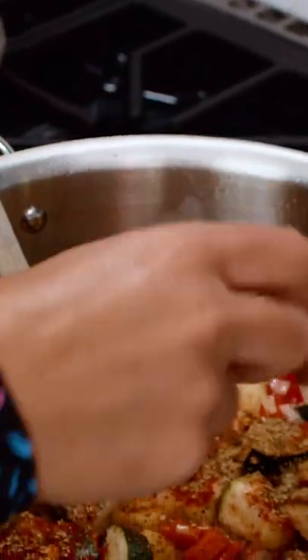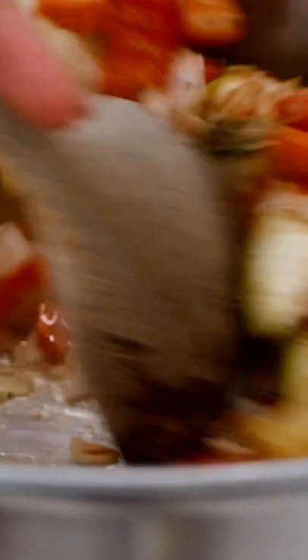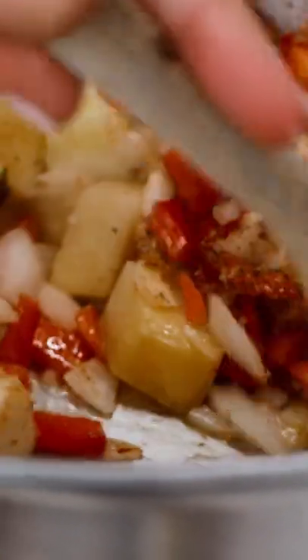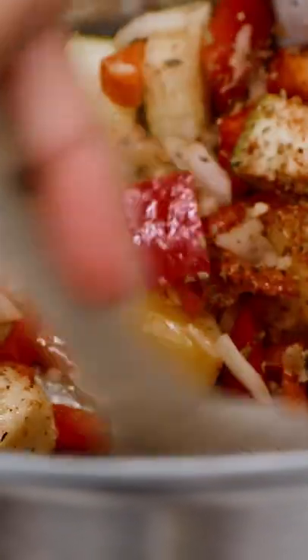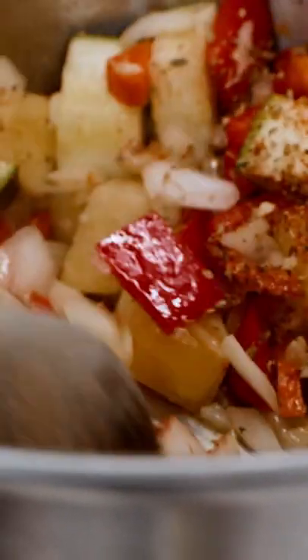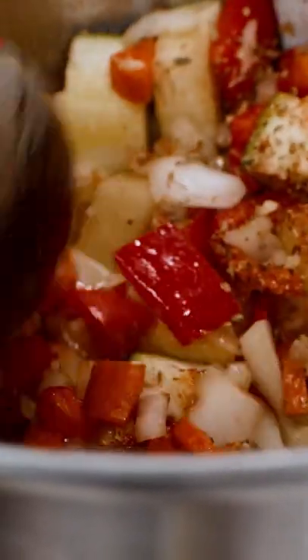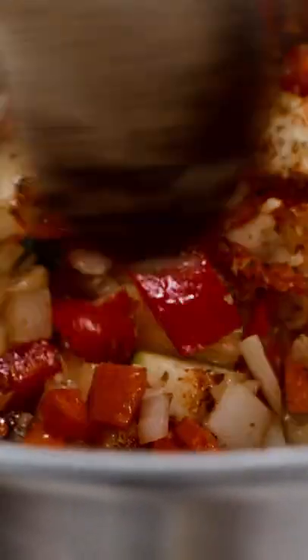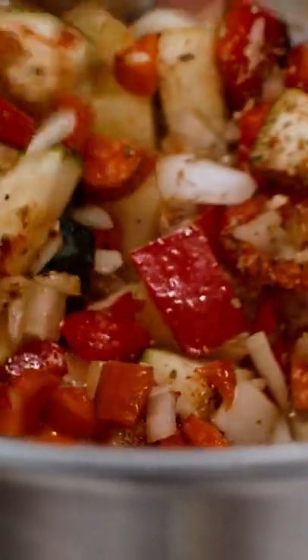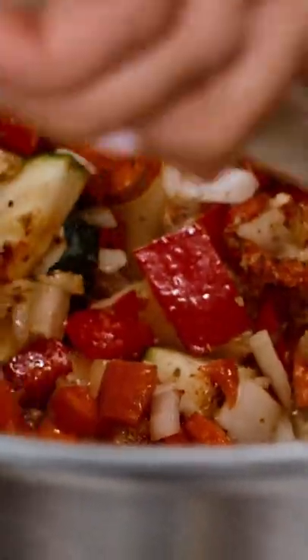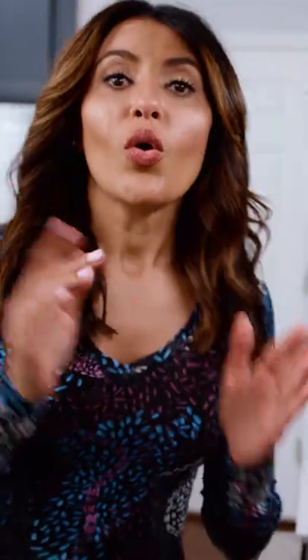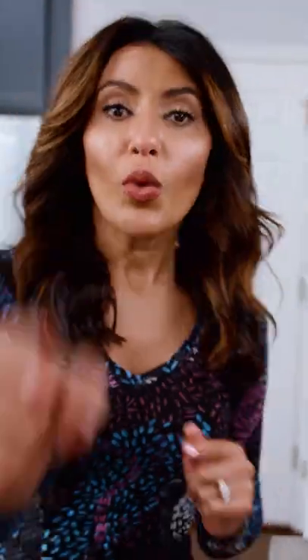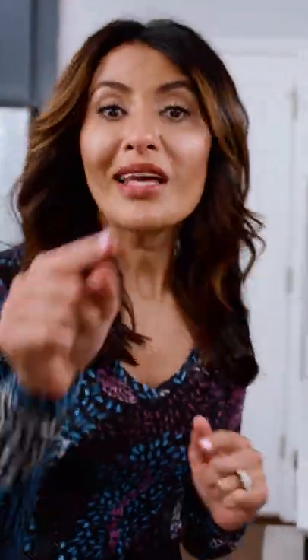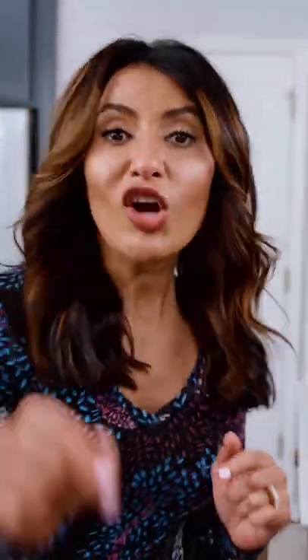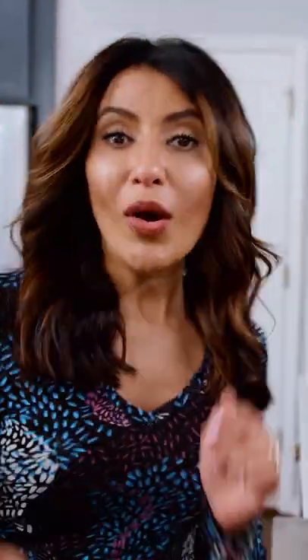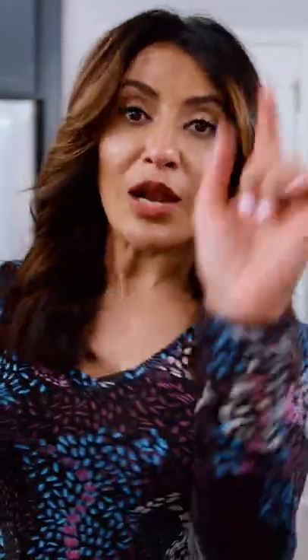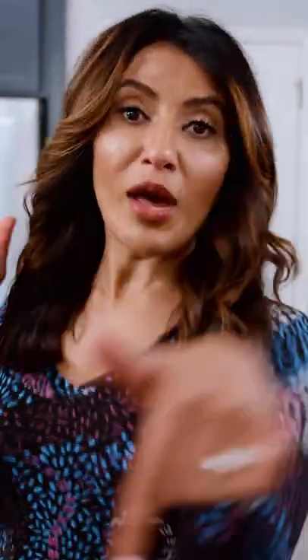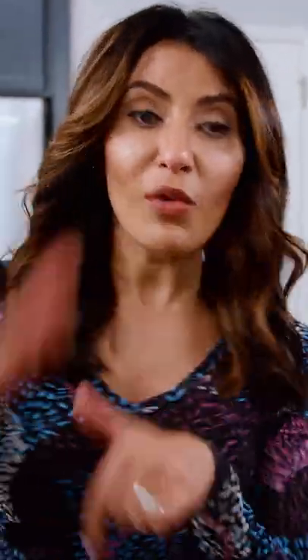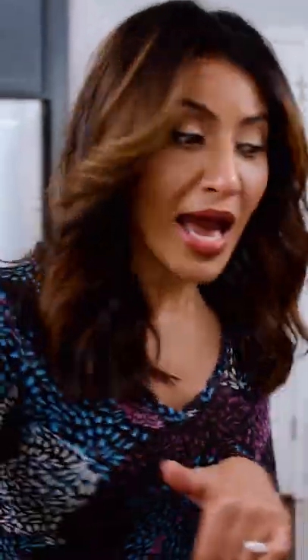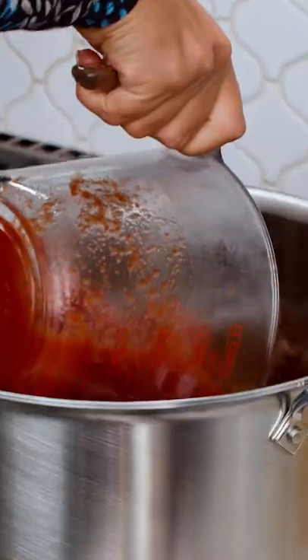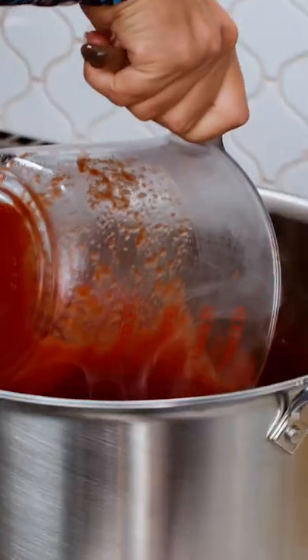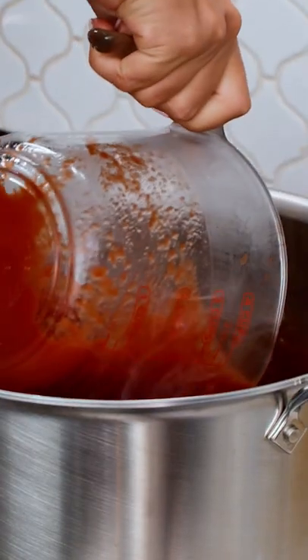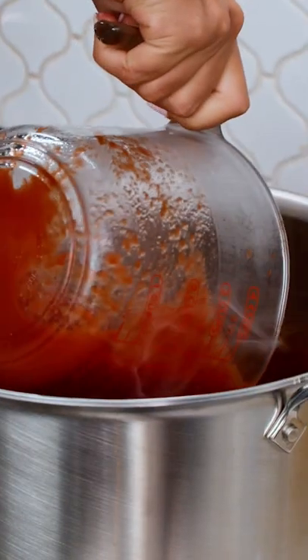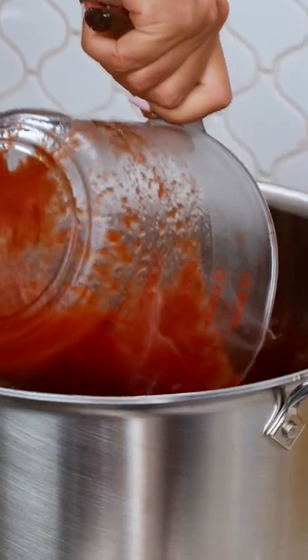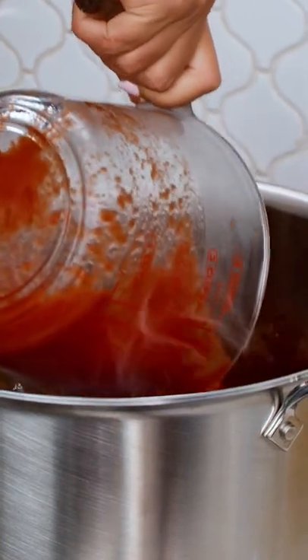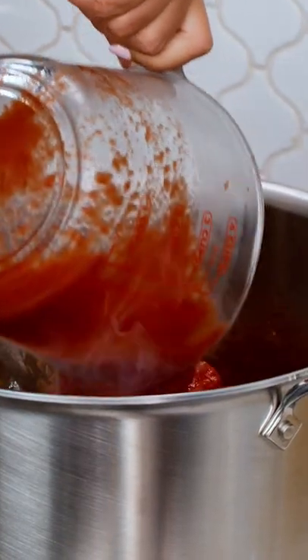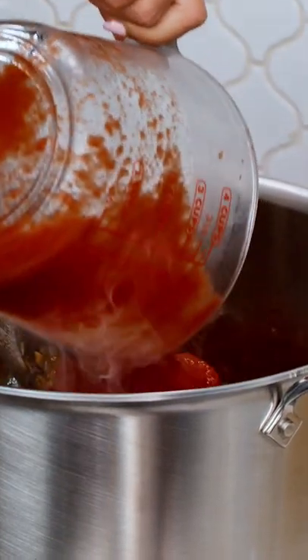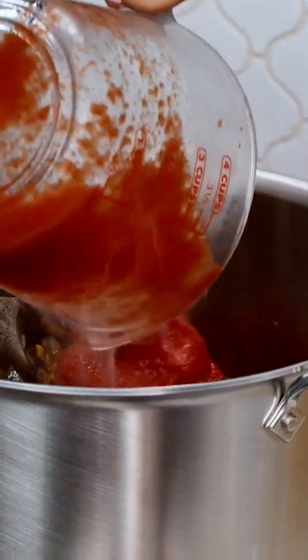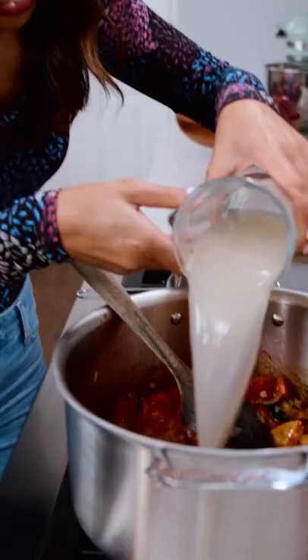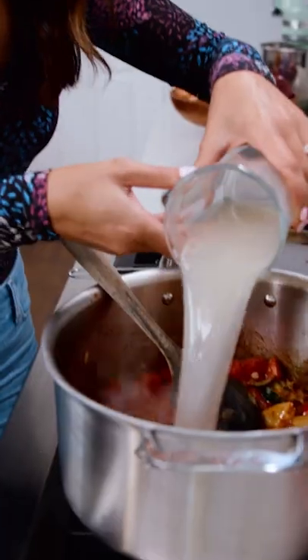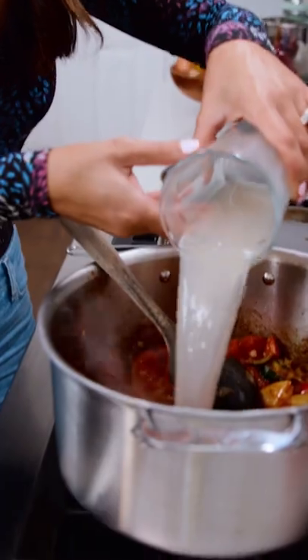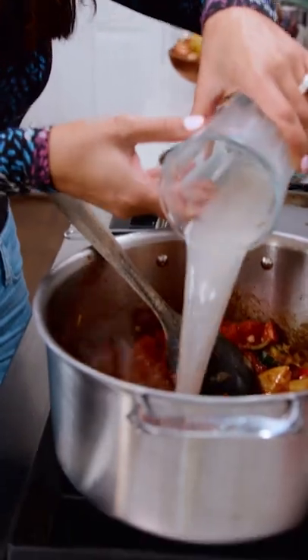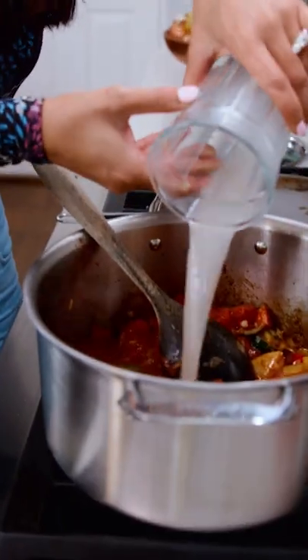Stir, stir, stir. We're gonna go in with the rest — canned whole tomatoes, chicken broth.